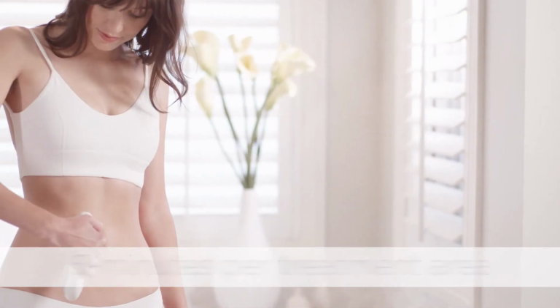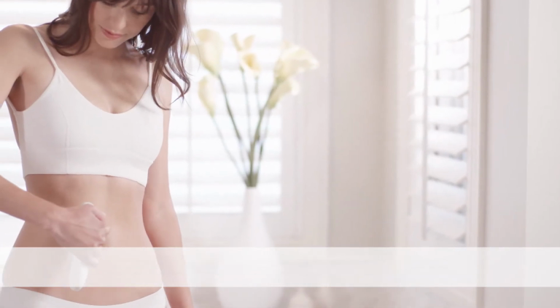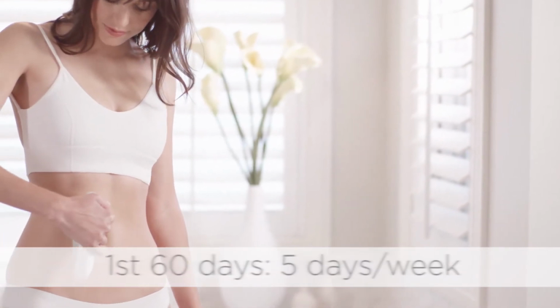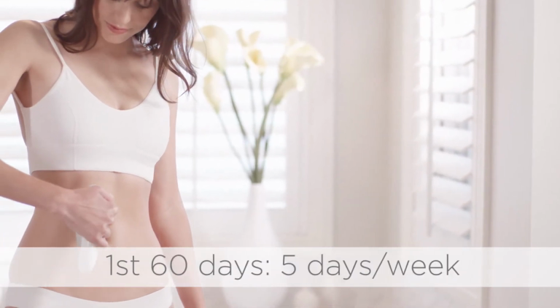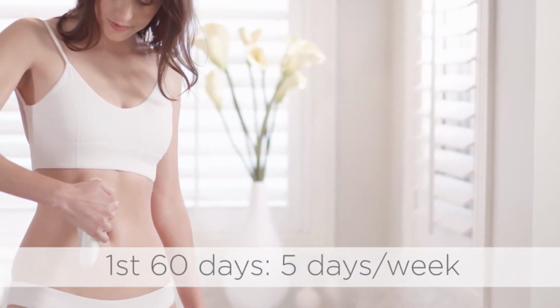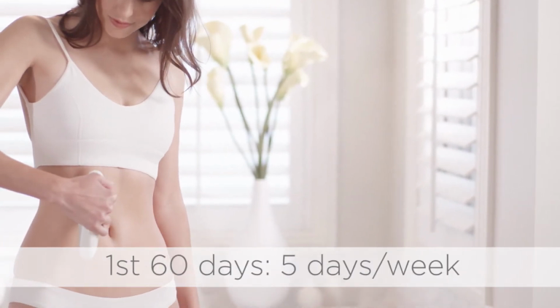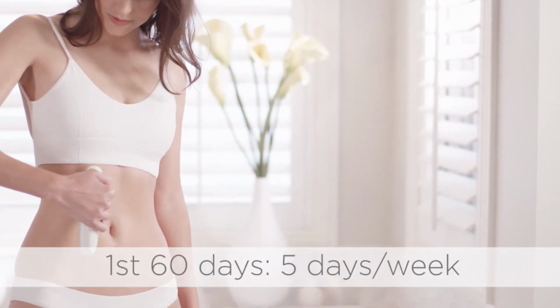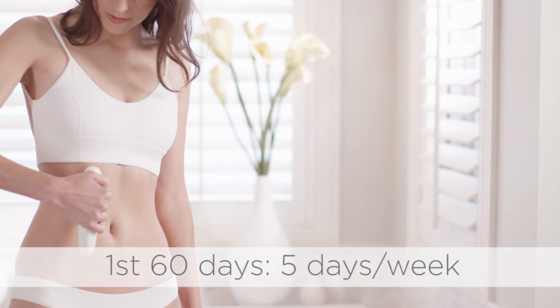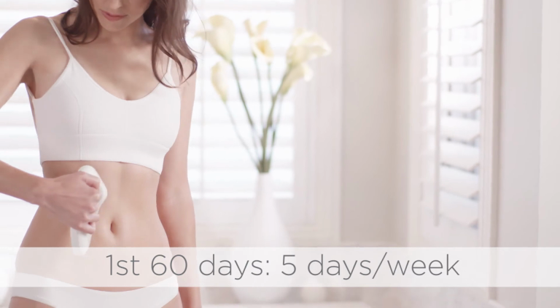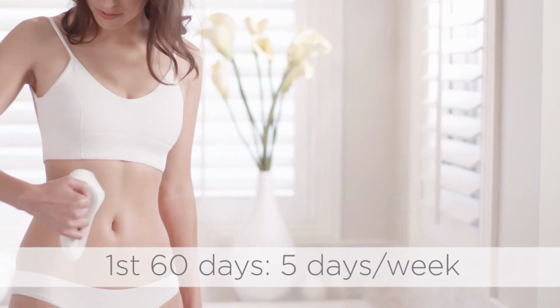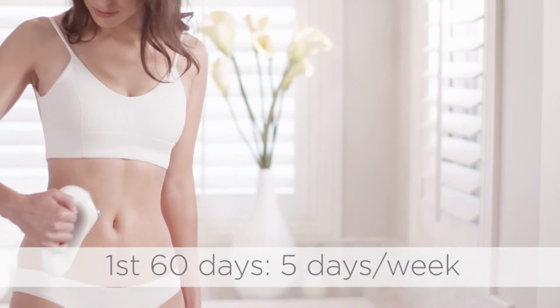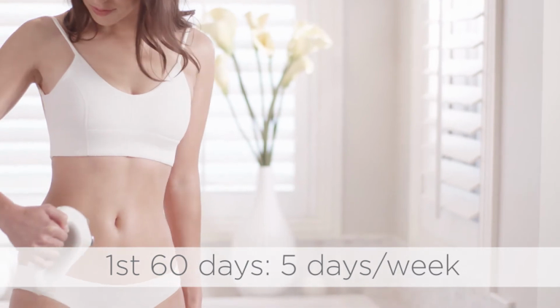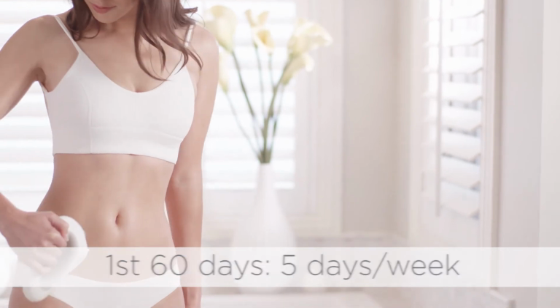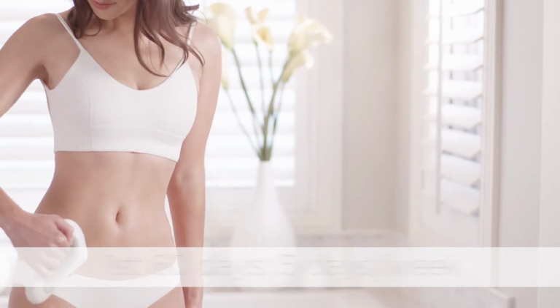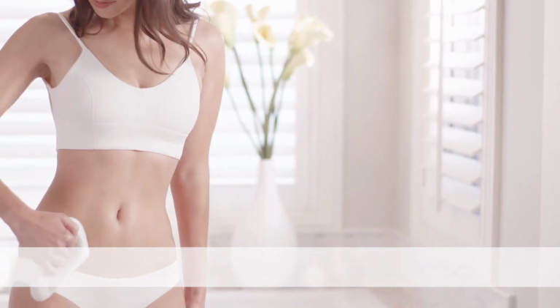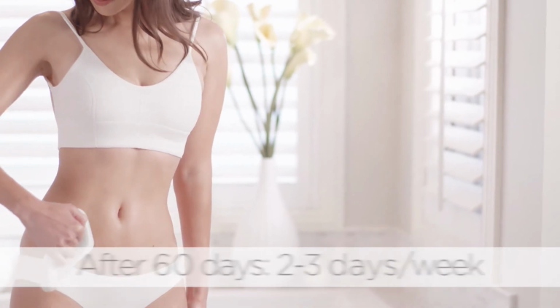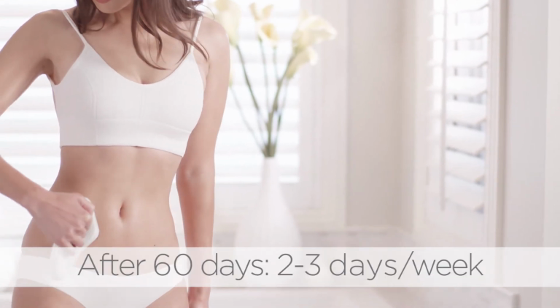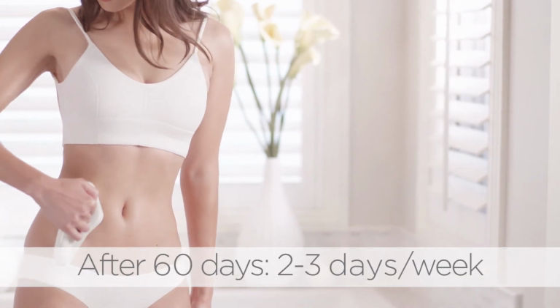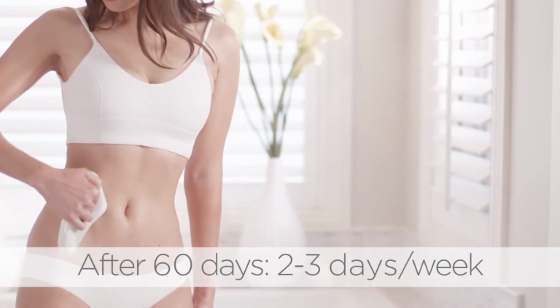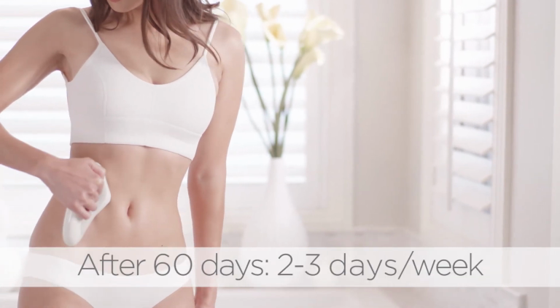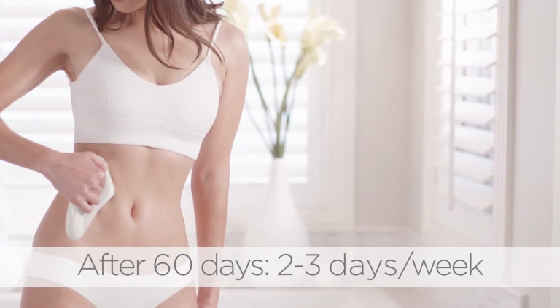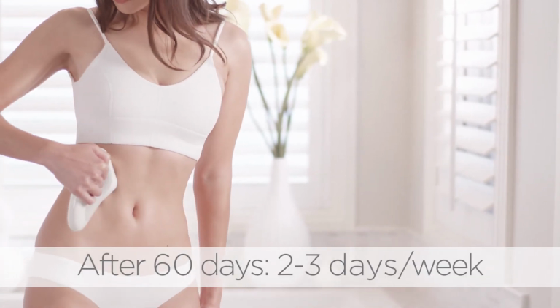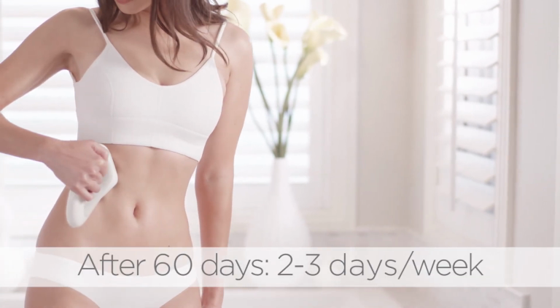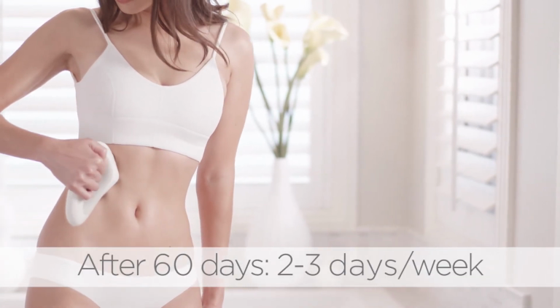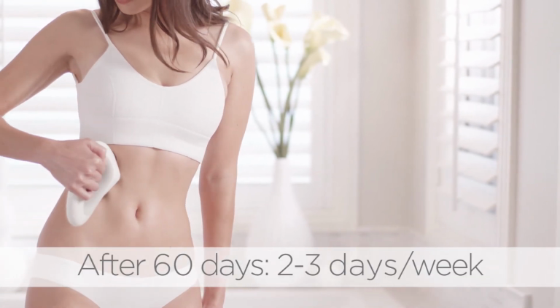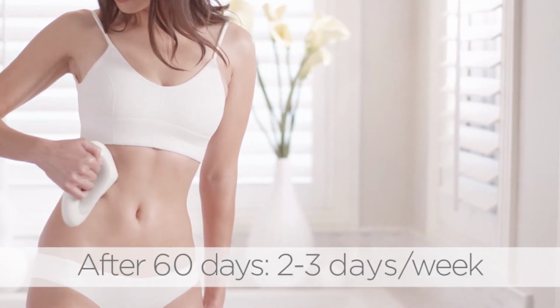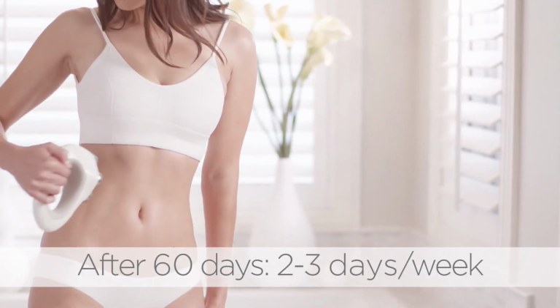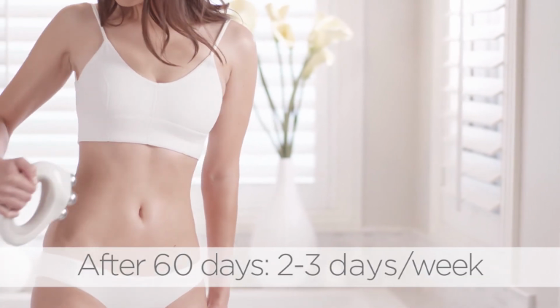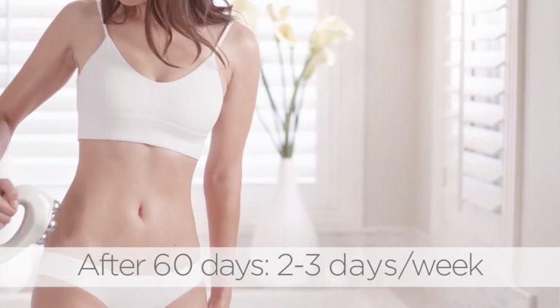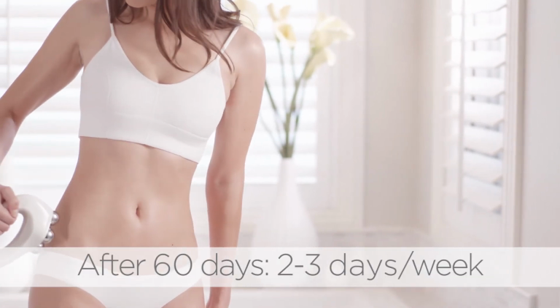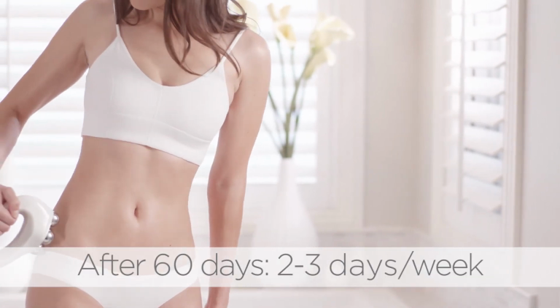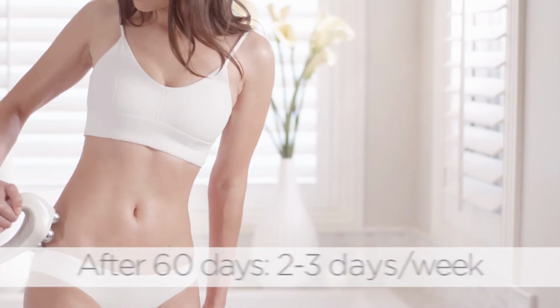For the first 60 days, use 5 days per week. After 60 days, use 2-3 days per week for maintenance.